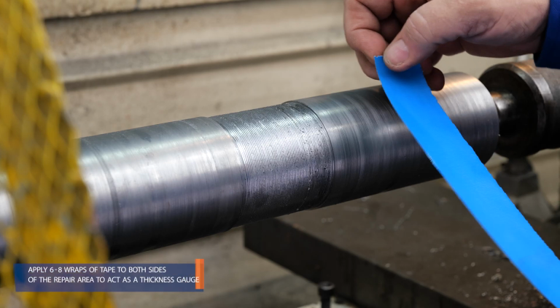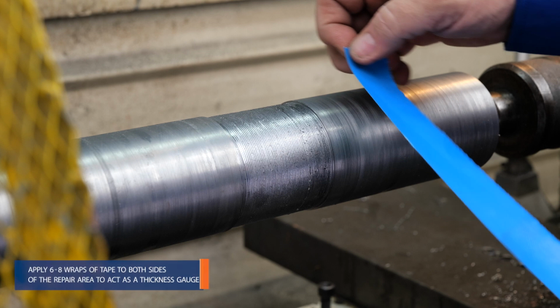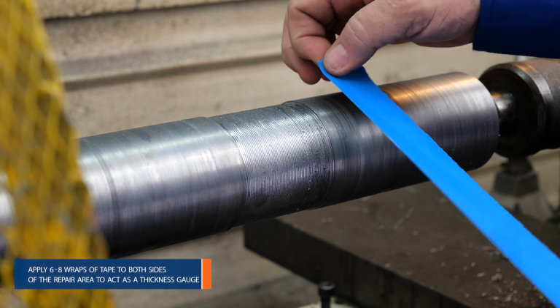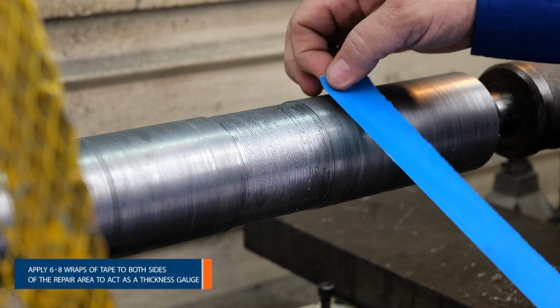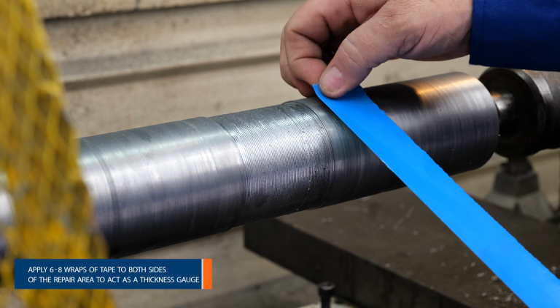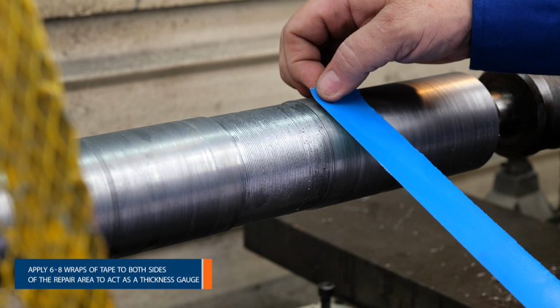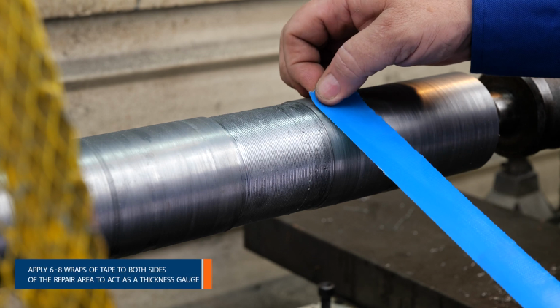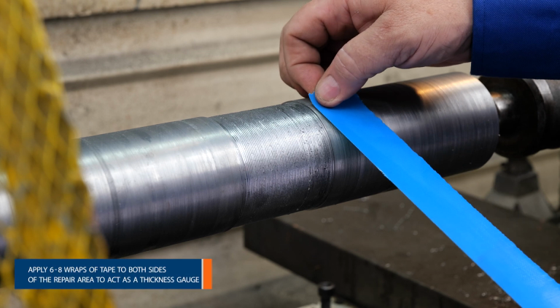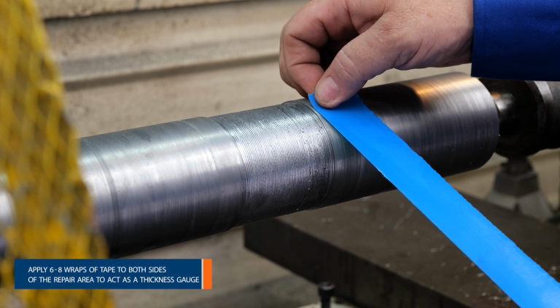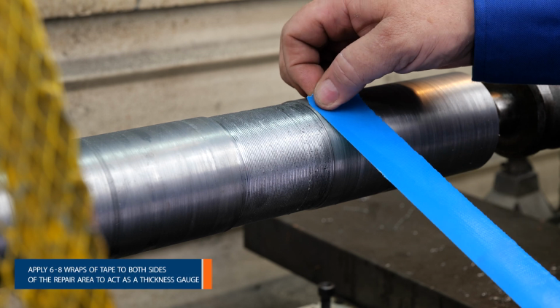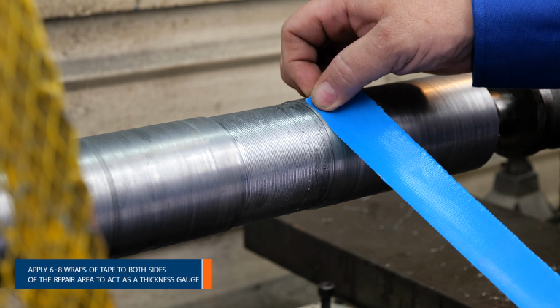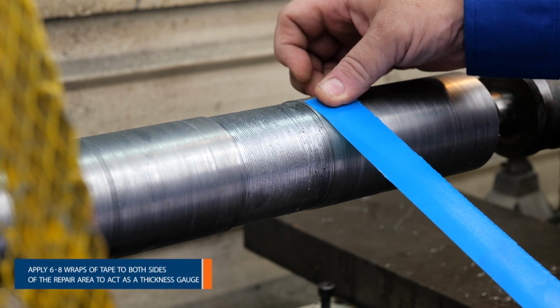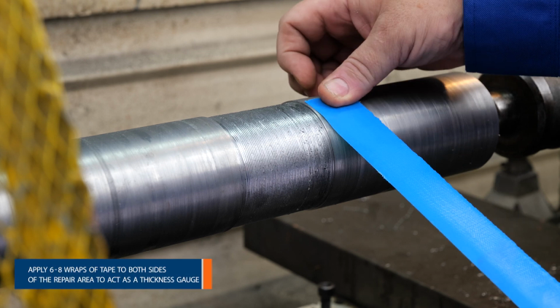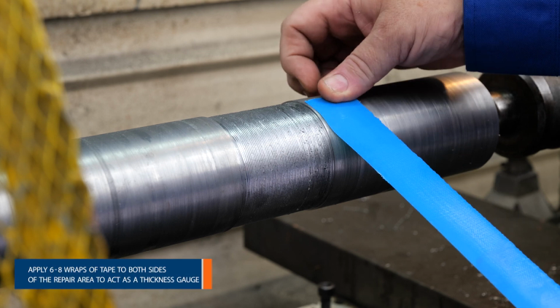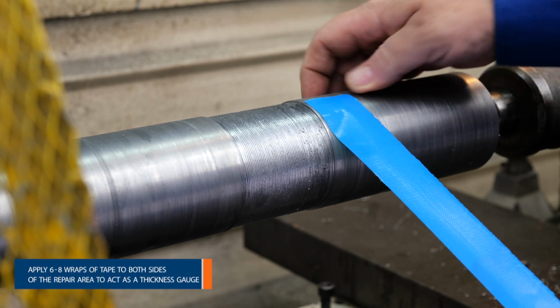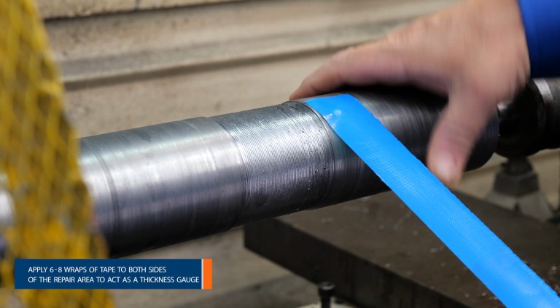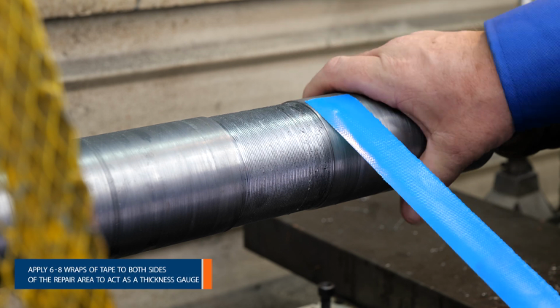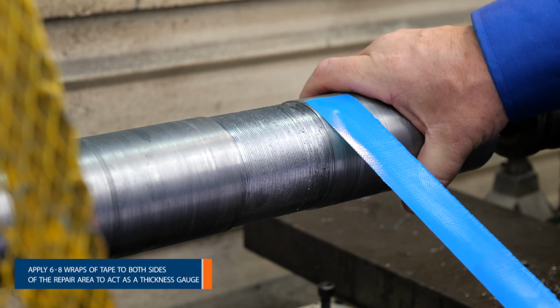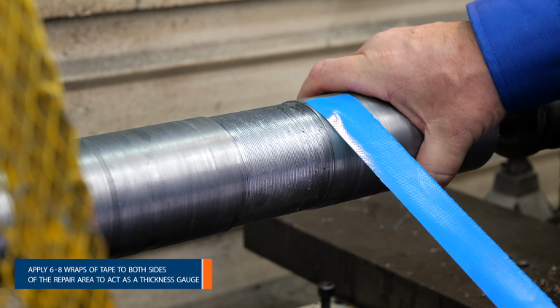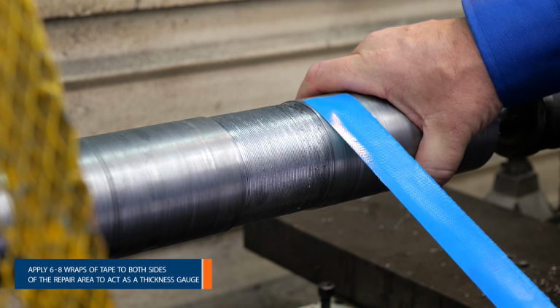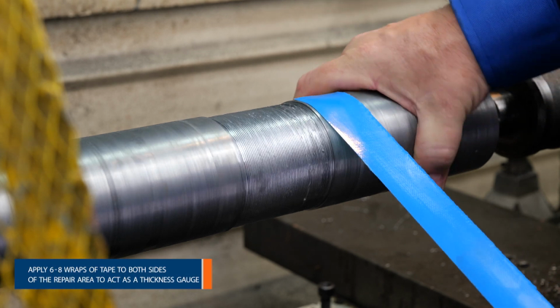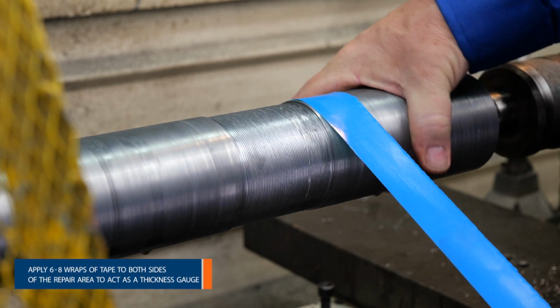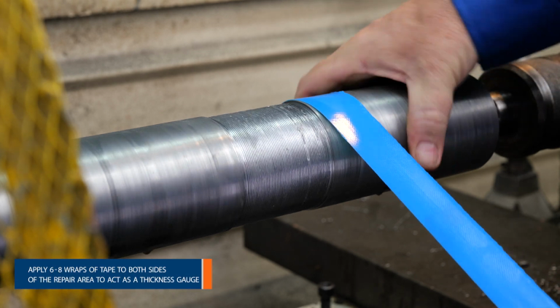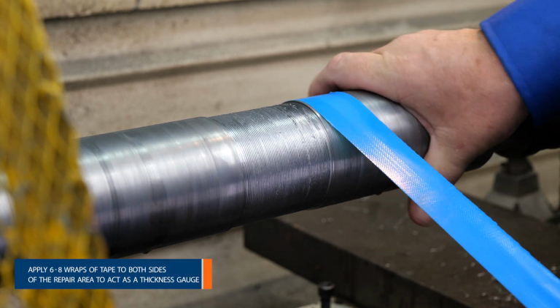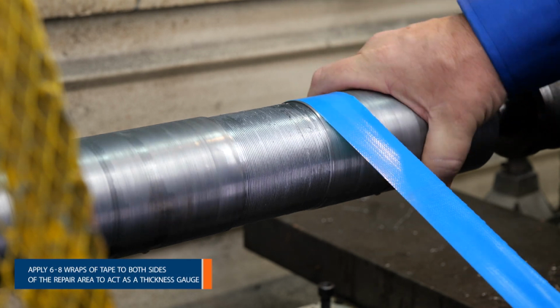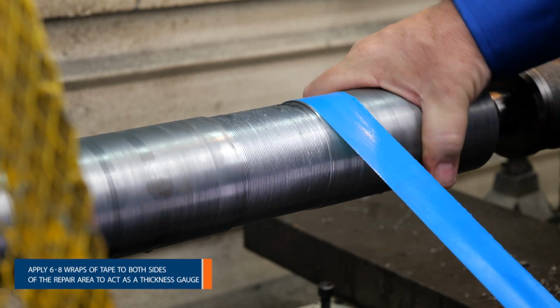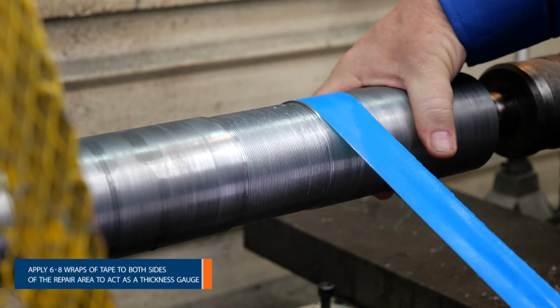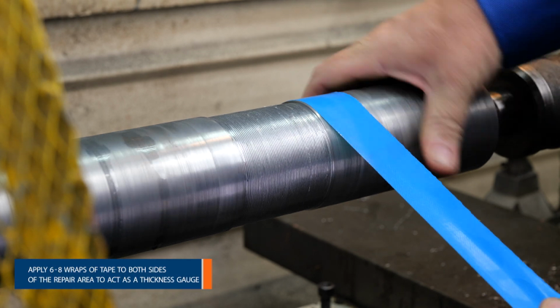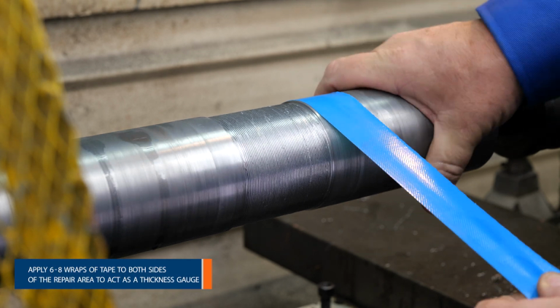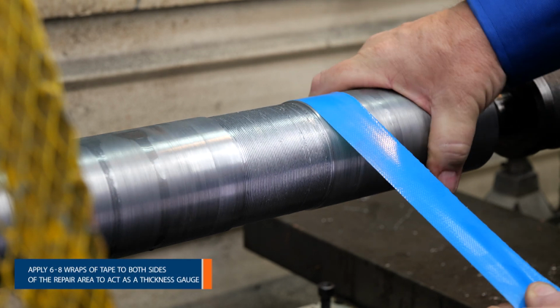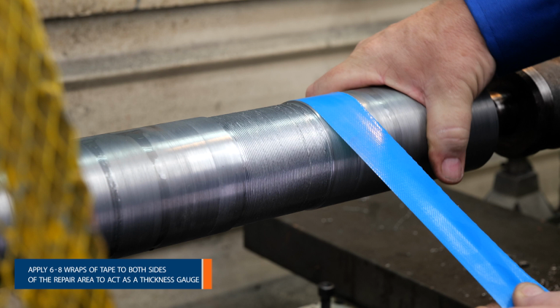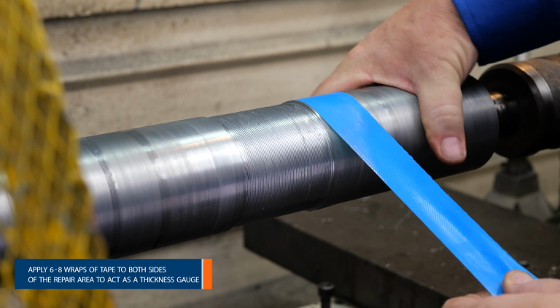Wrap both sides of the repair area with six to eight wraps of tape to act as a thickness gauge.